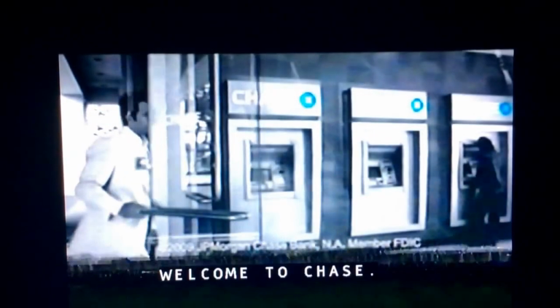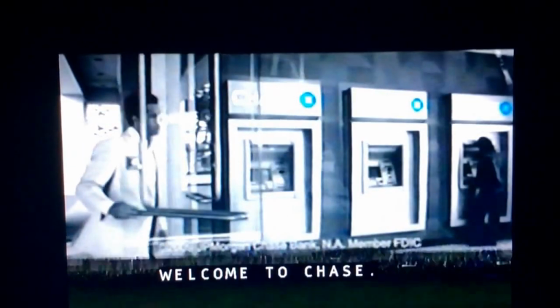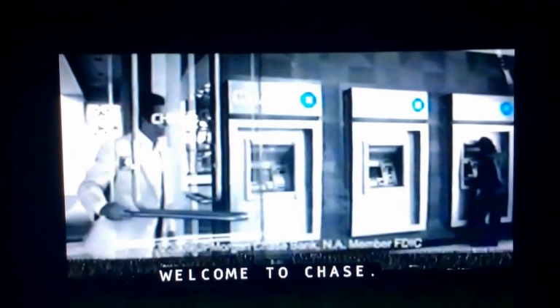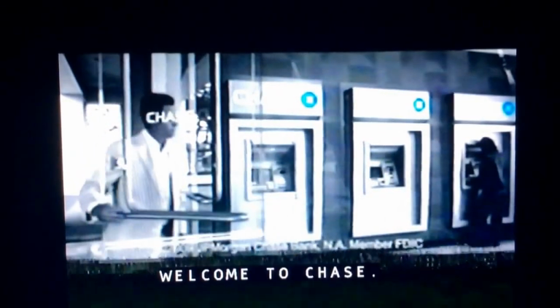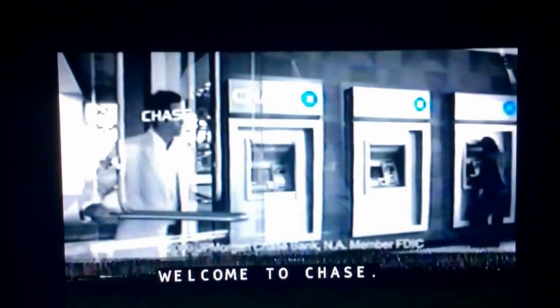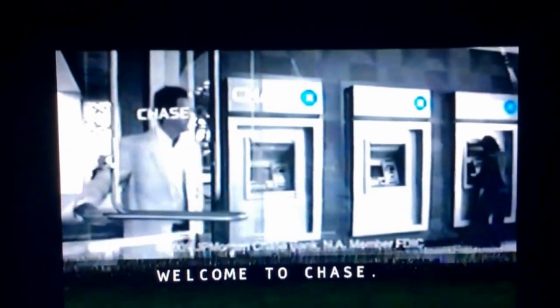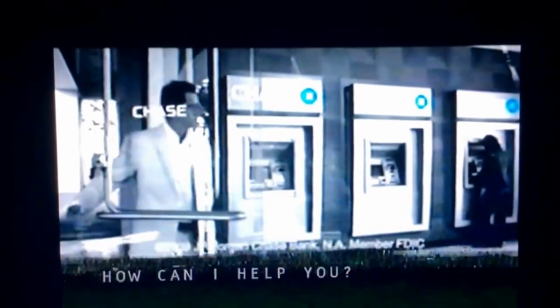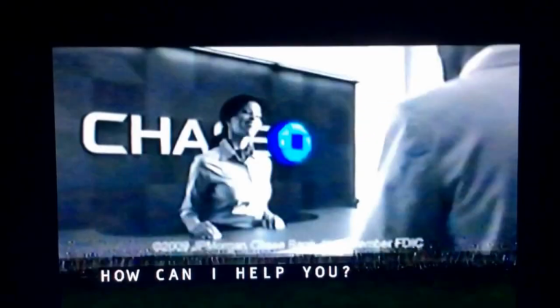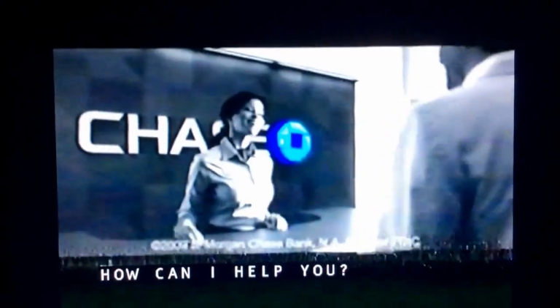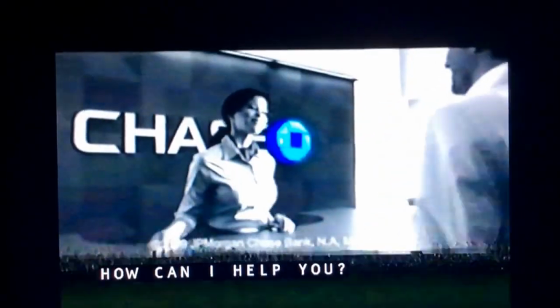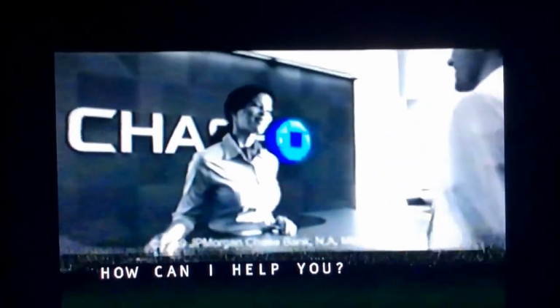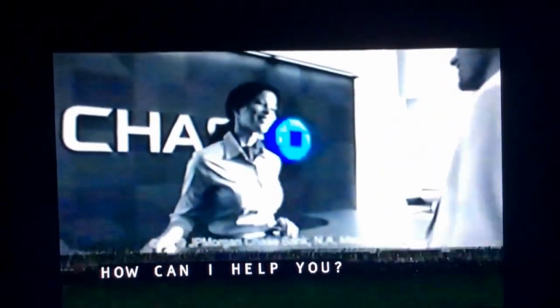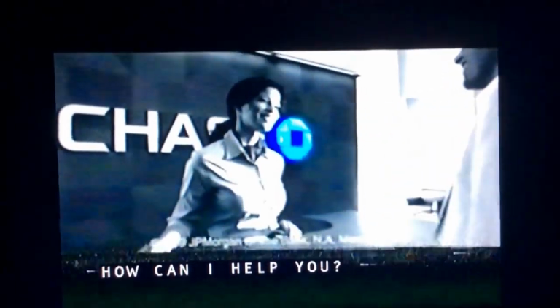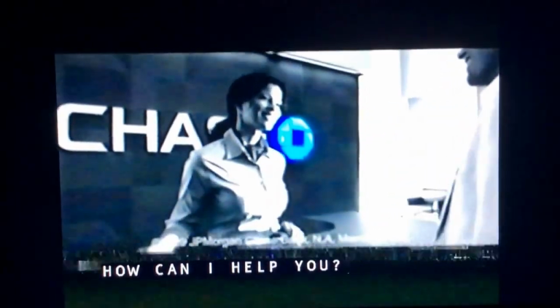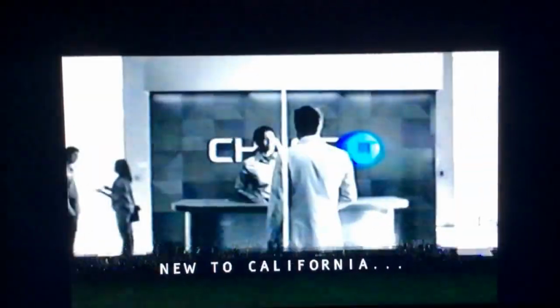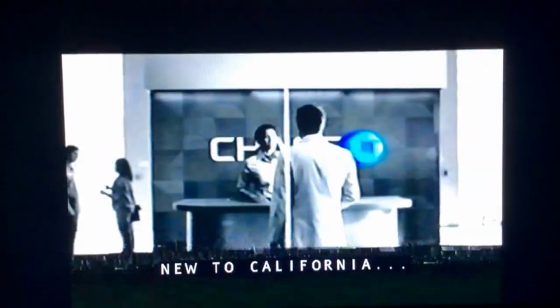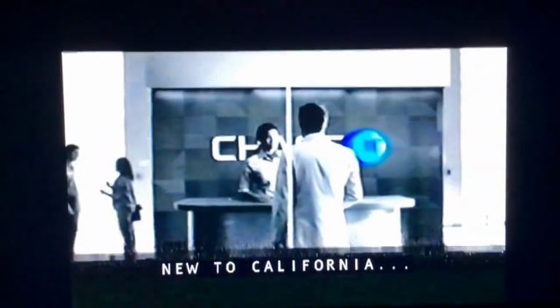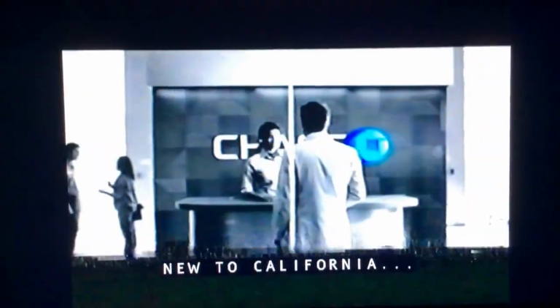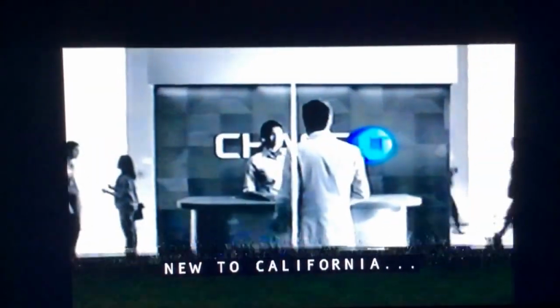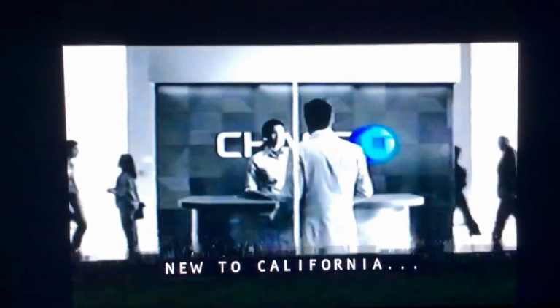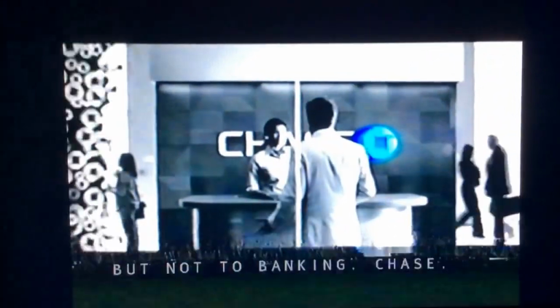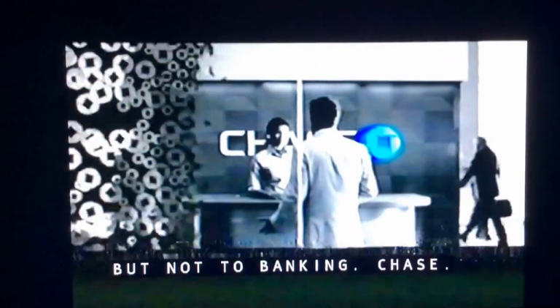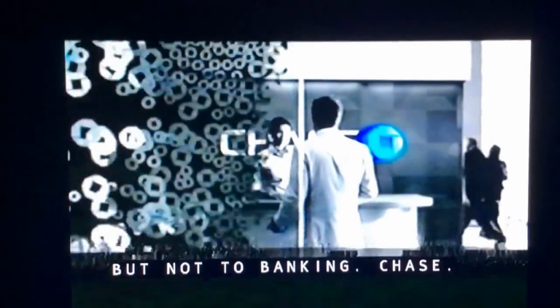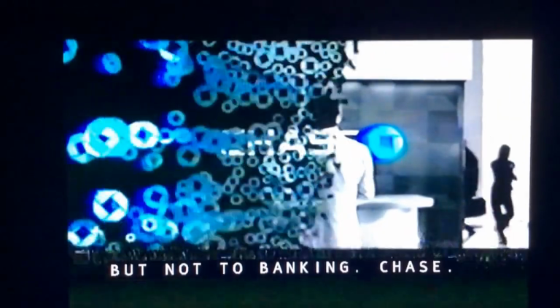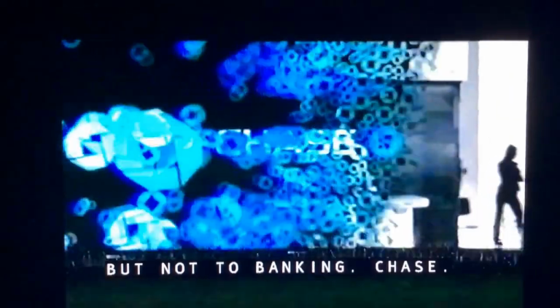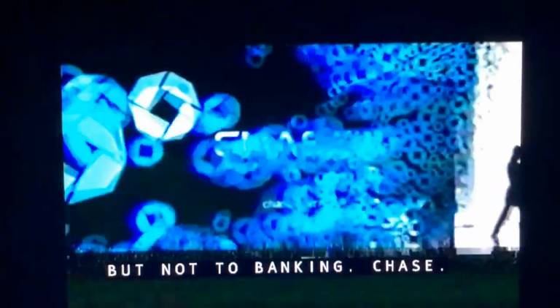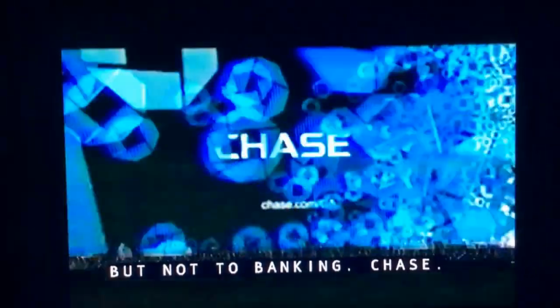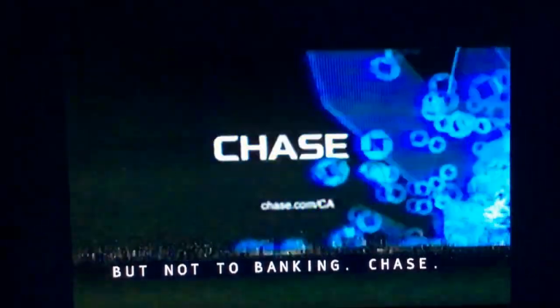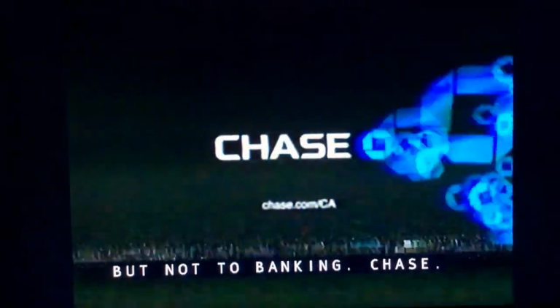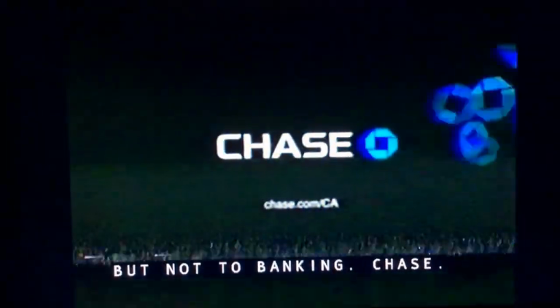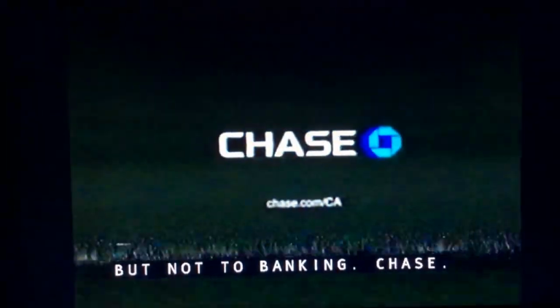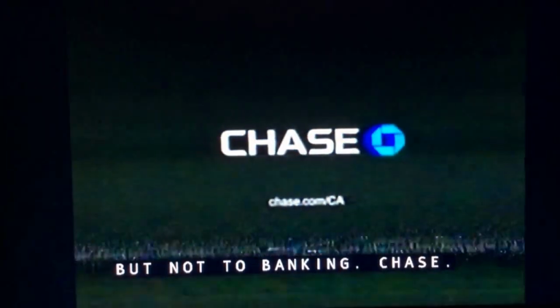Welcome to Chase. How can I help you? New to California, but not to banking. Chase.